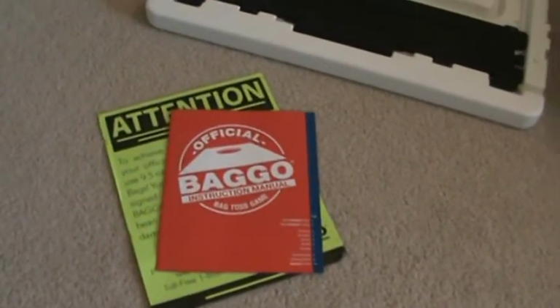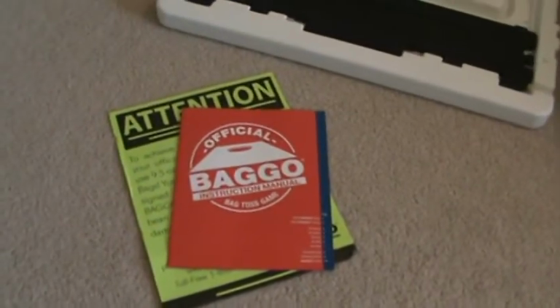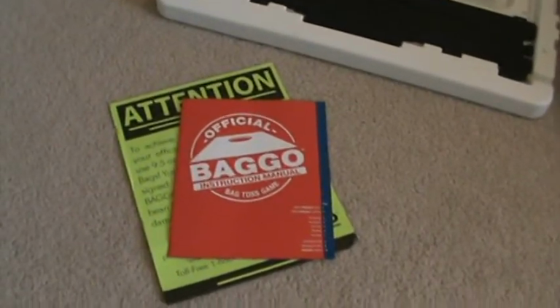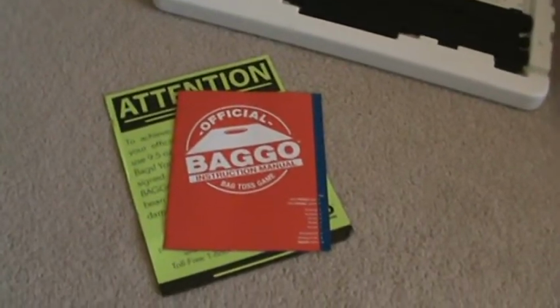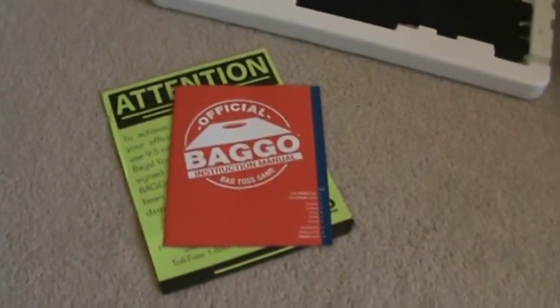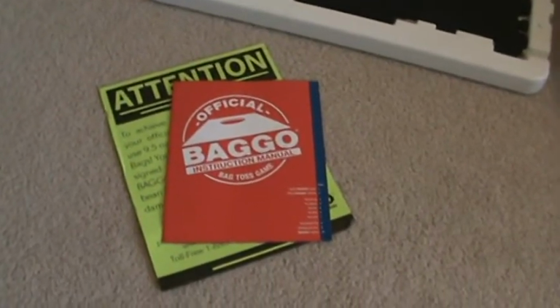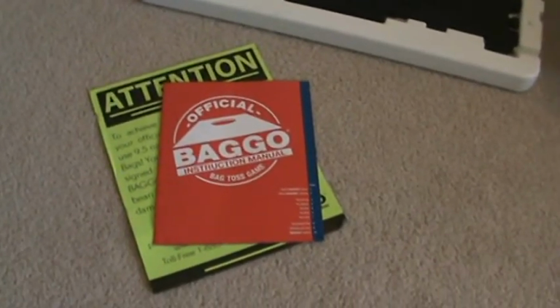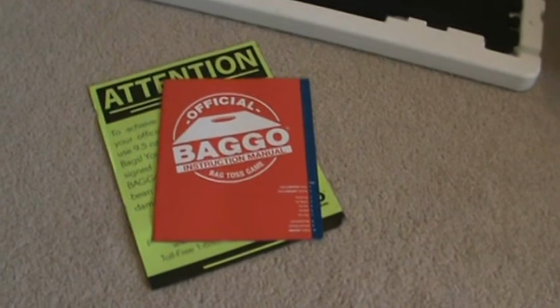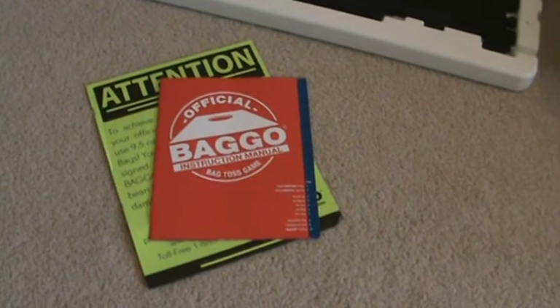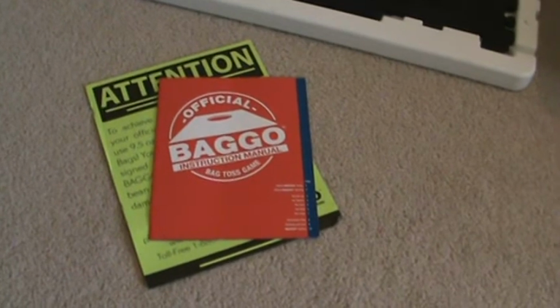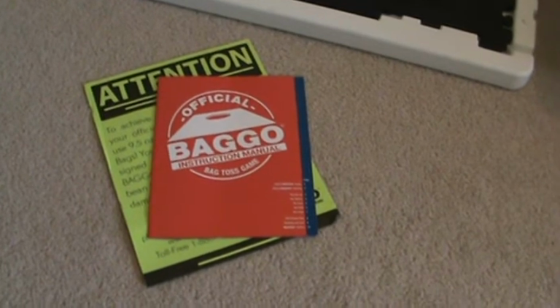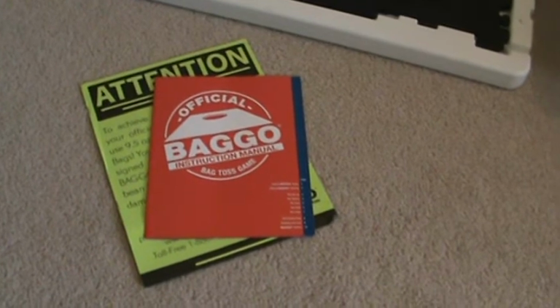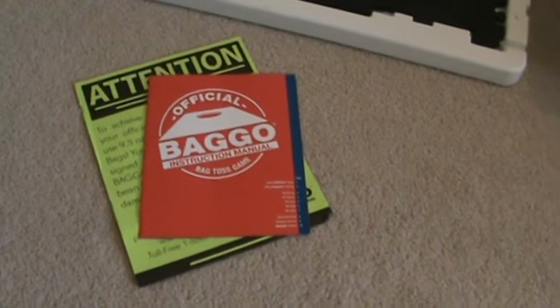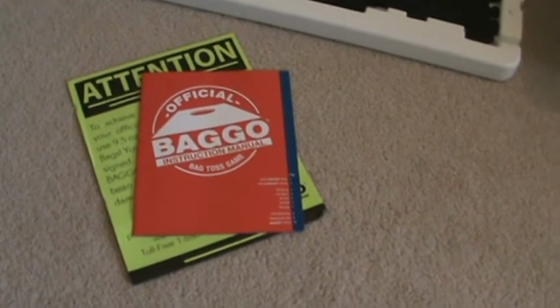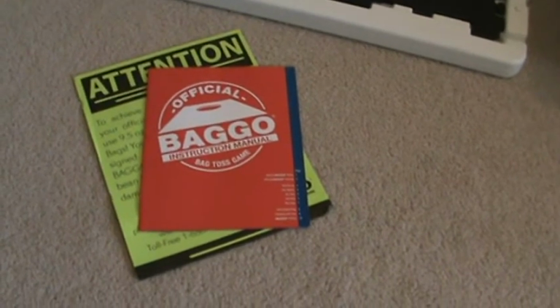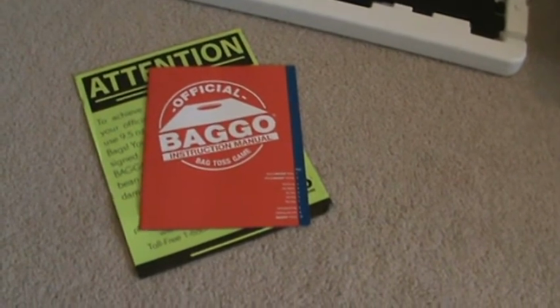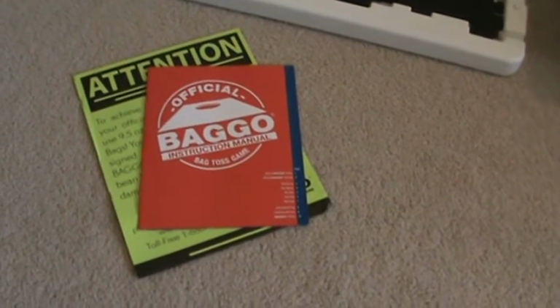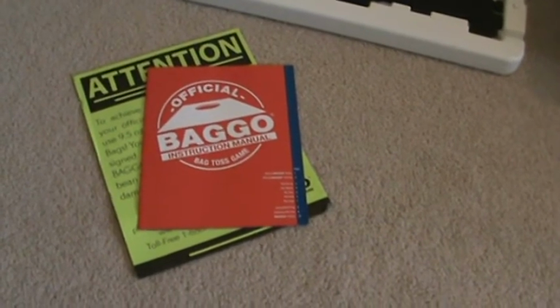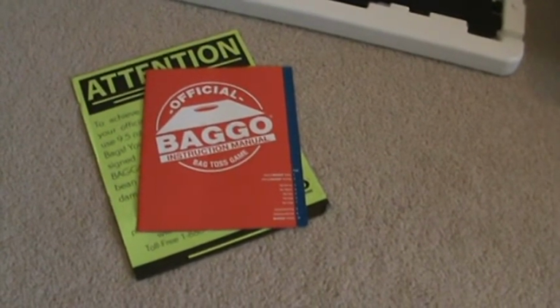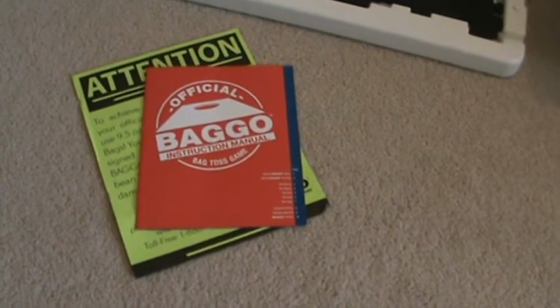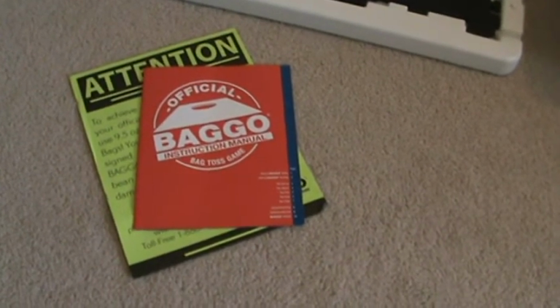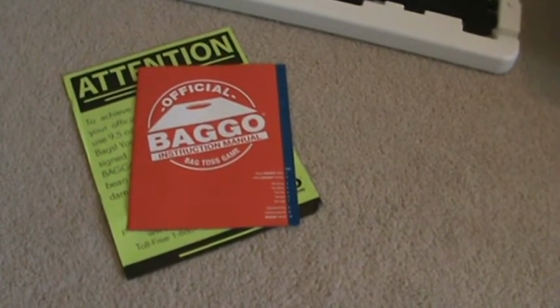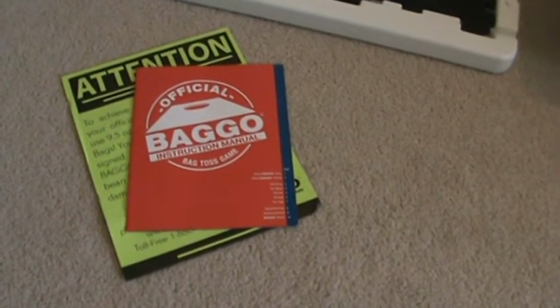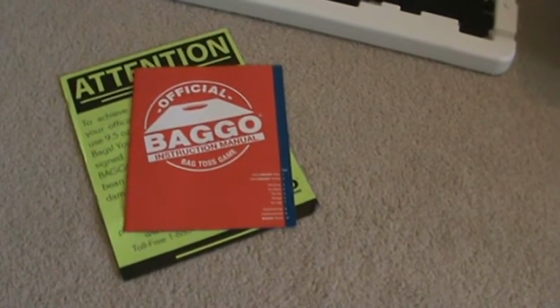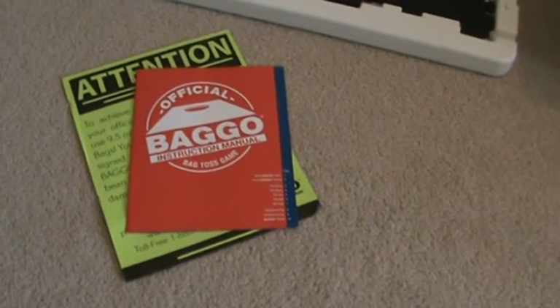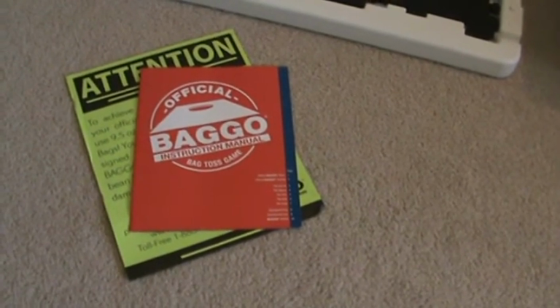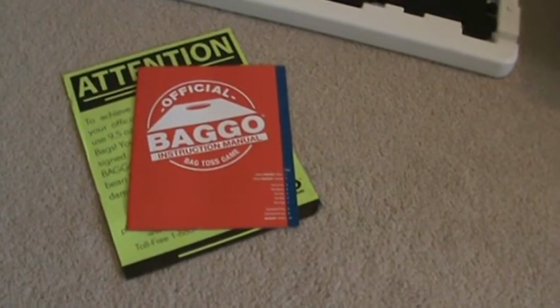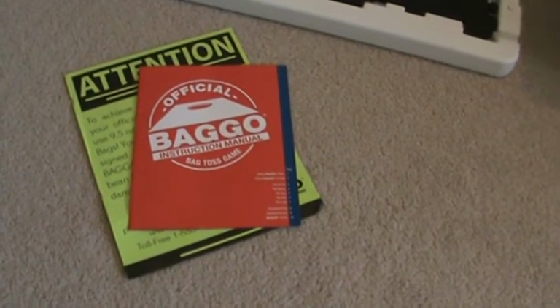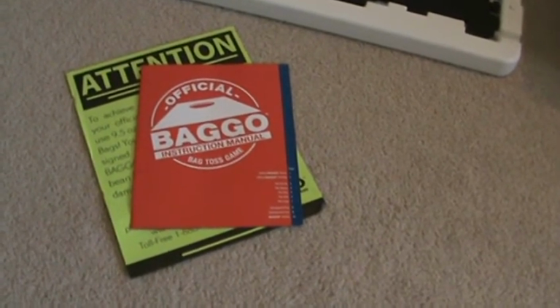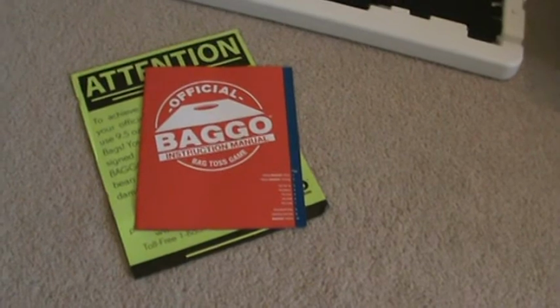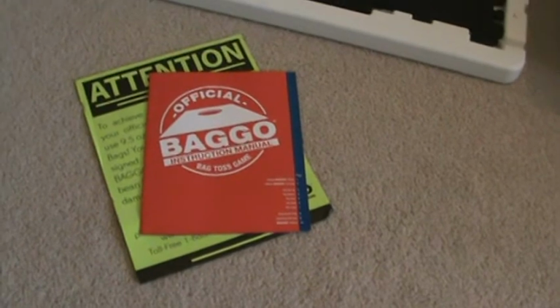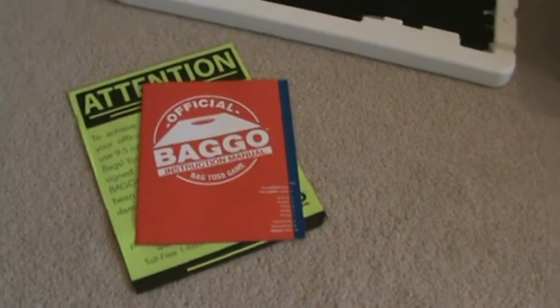It's about 10 to 15 pages. It's got color instructions on how to score the game, pictures of how best to throw, examples, etc.